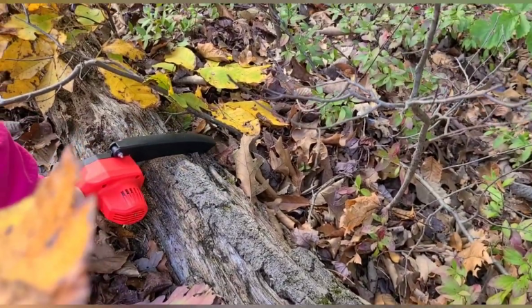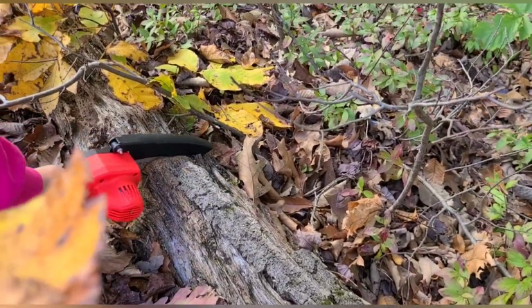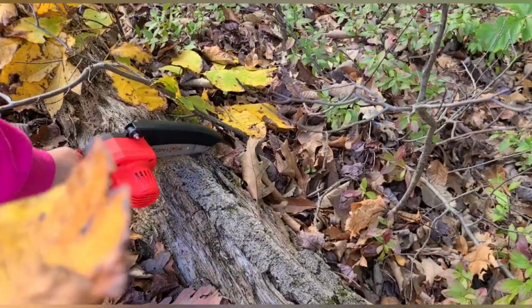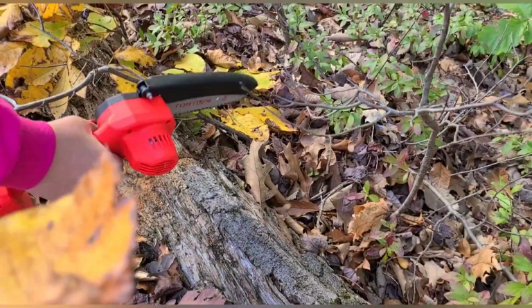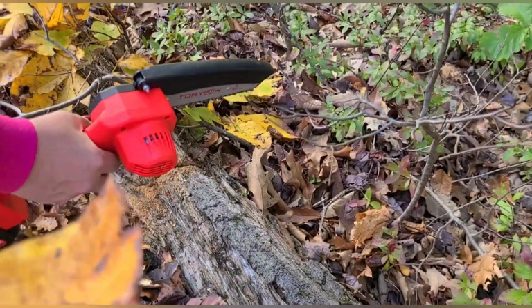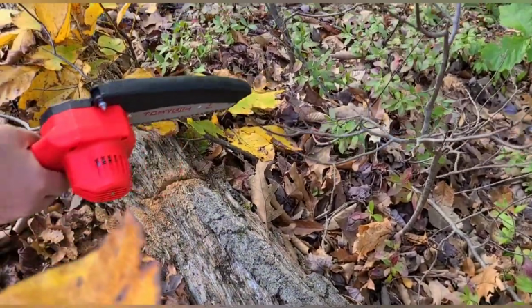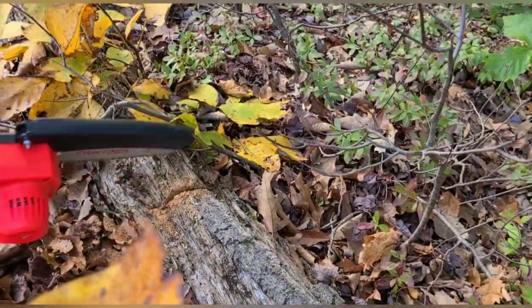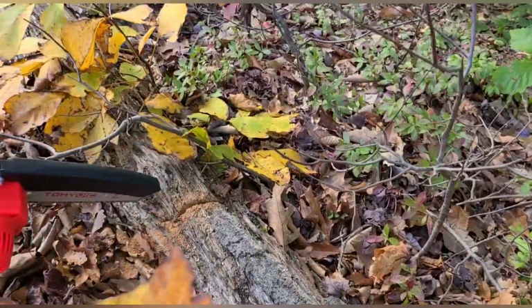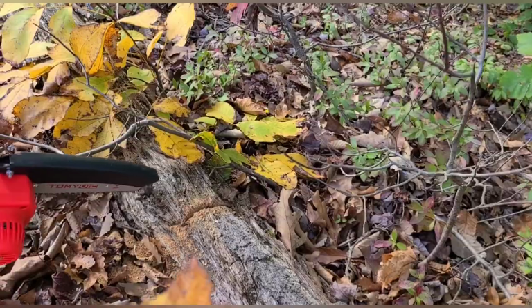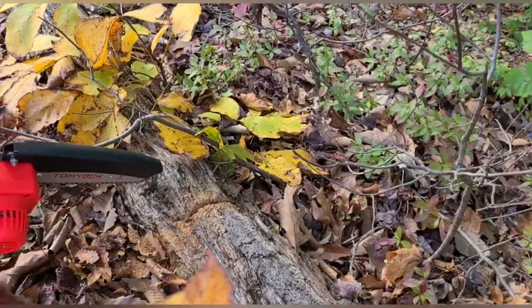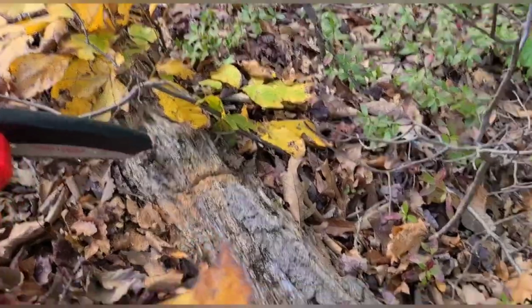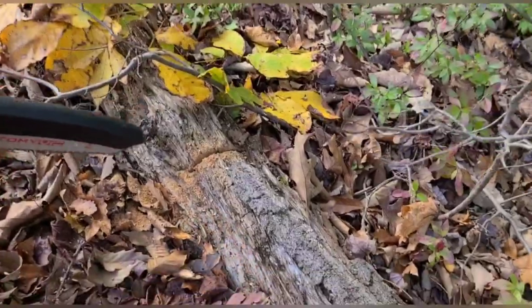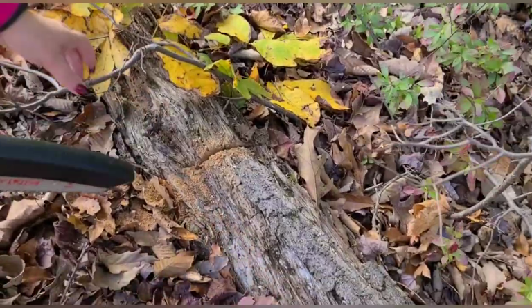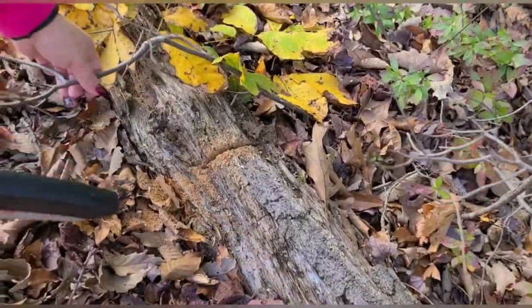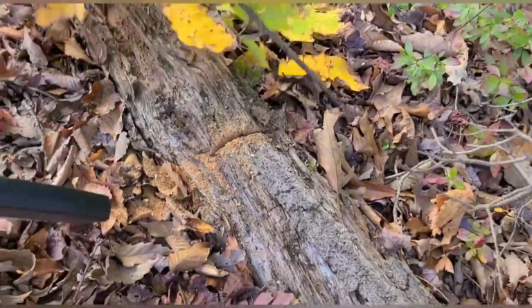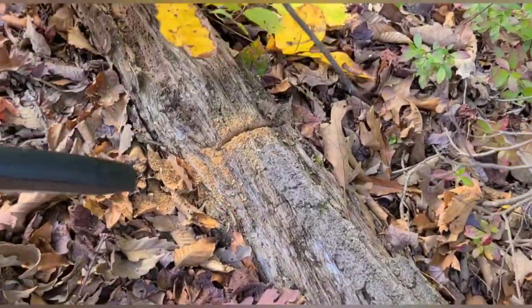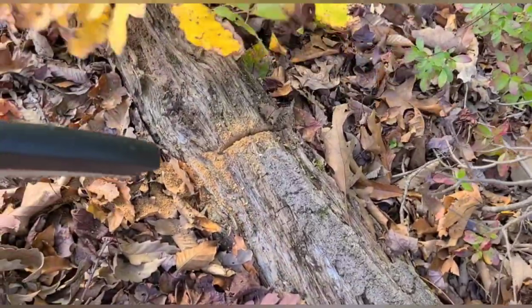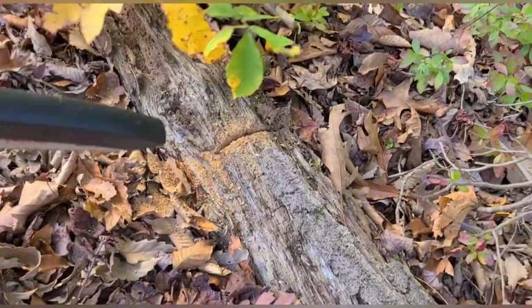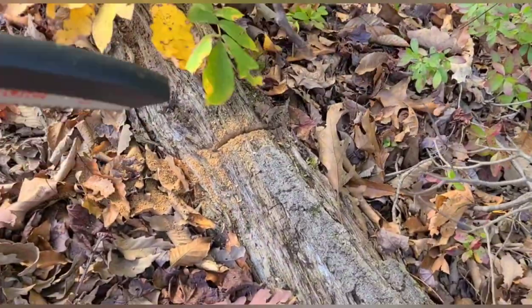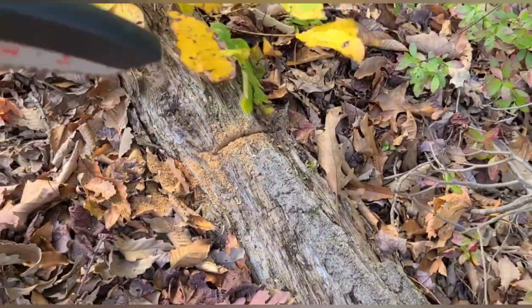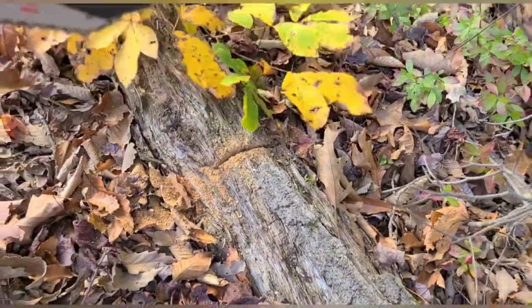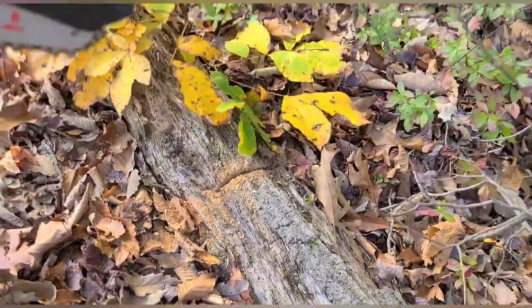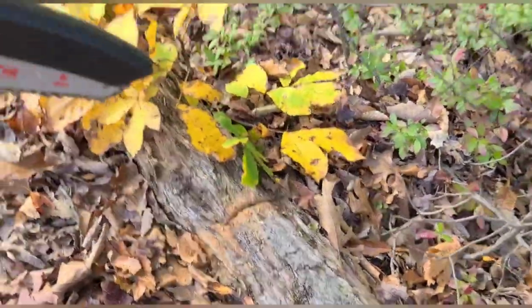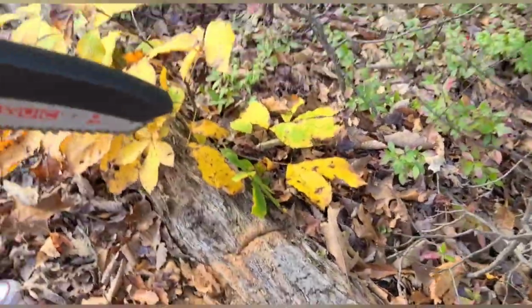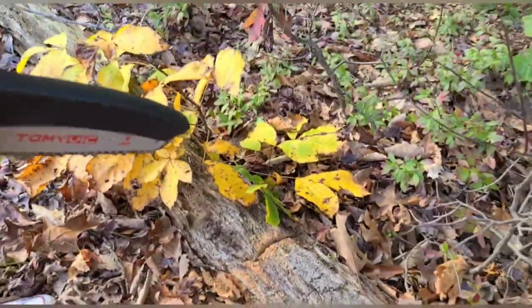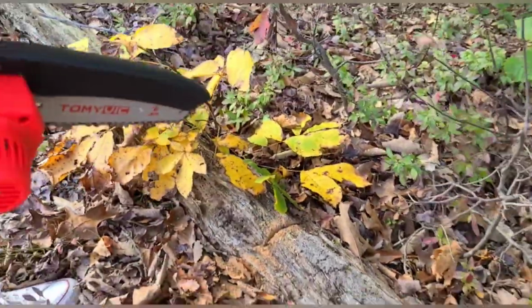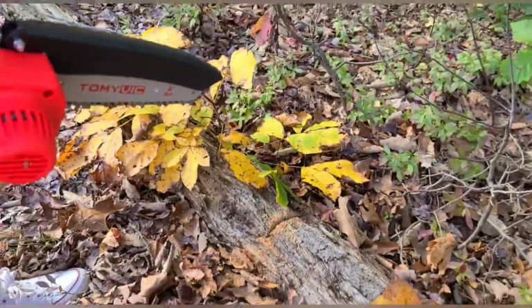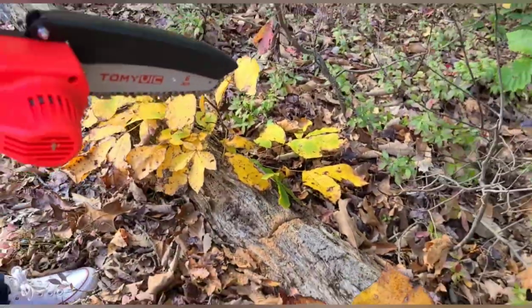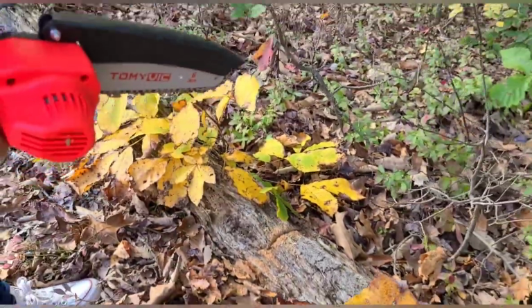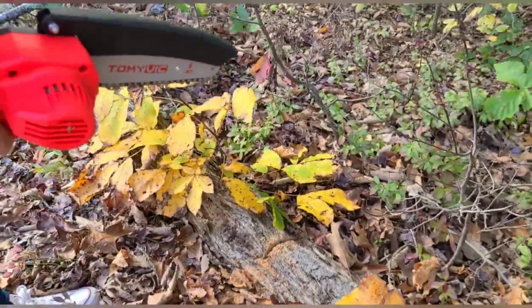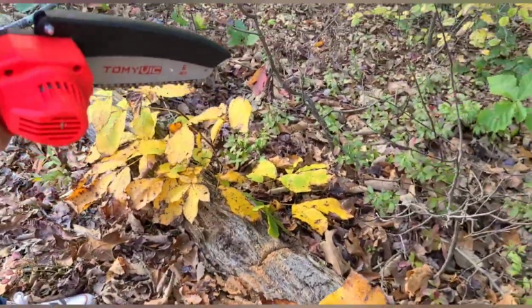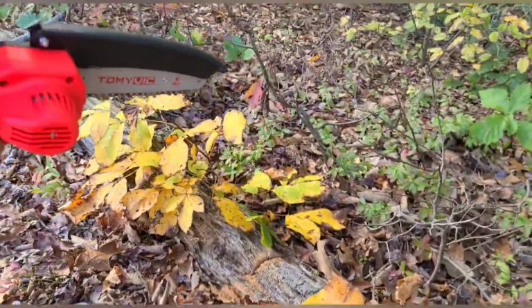Wow. It goes through this thing like butter. I'm so excited. That cuts really nice.